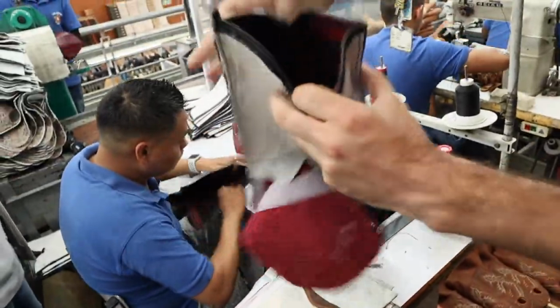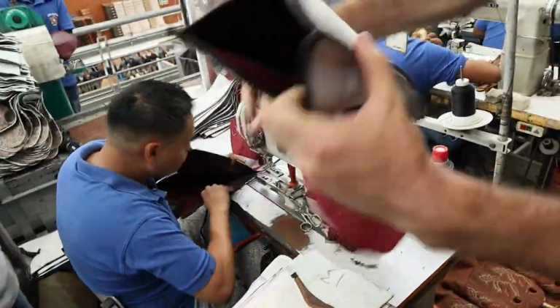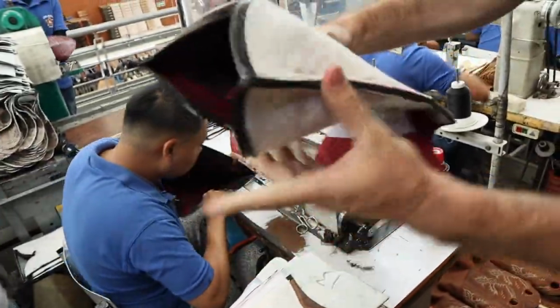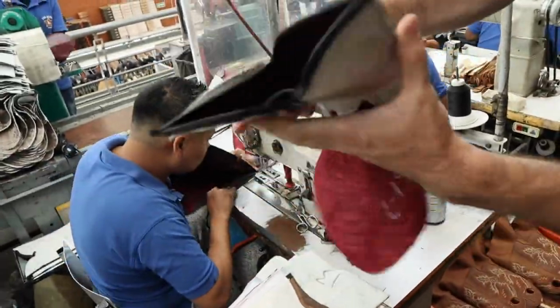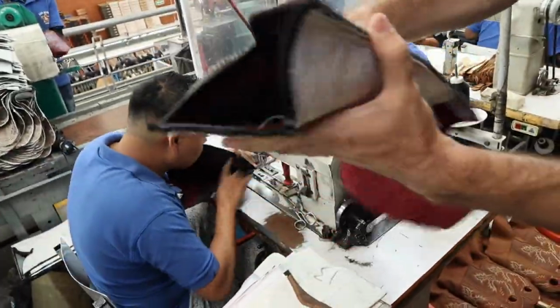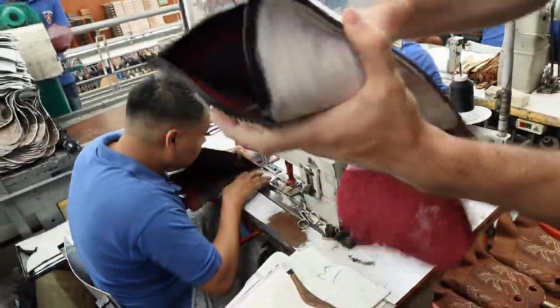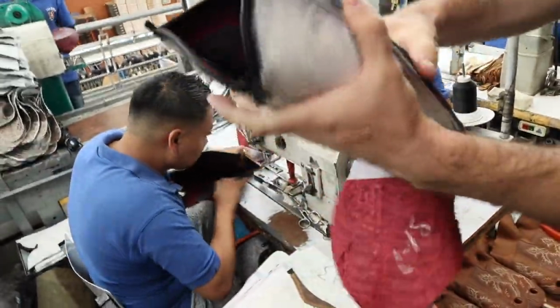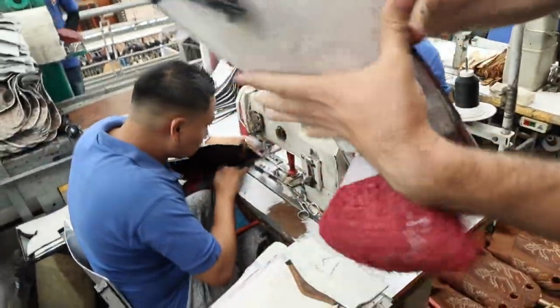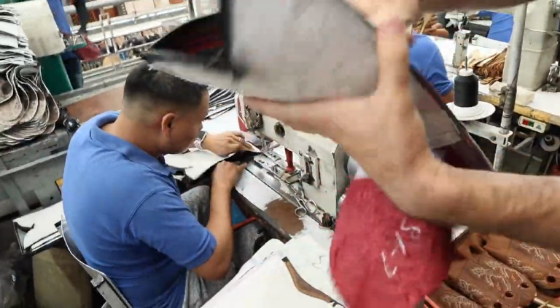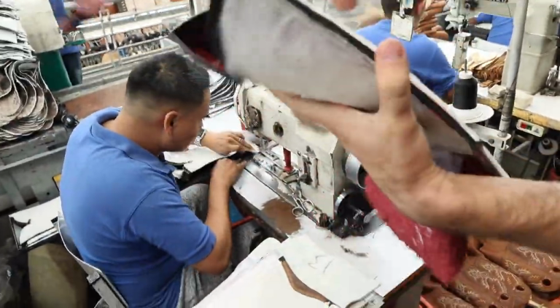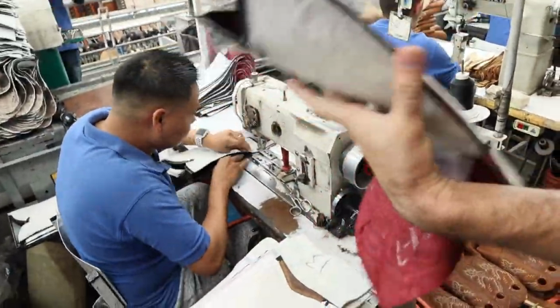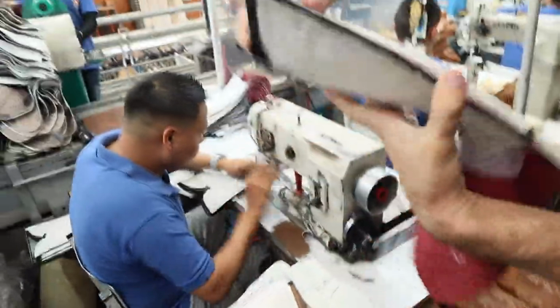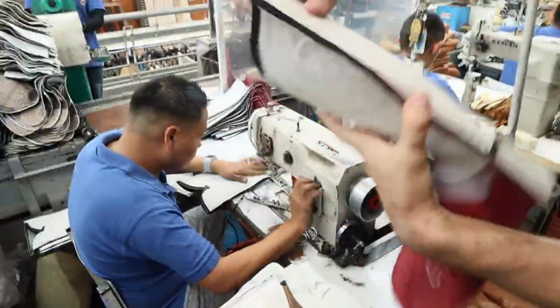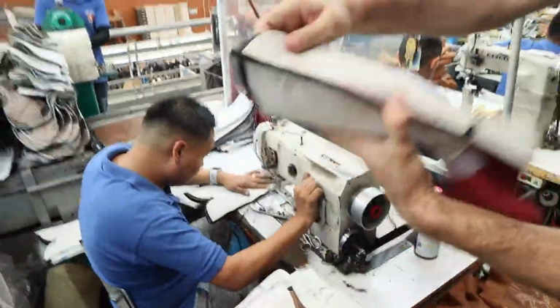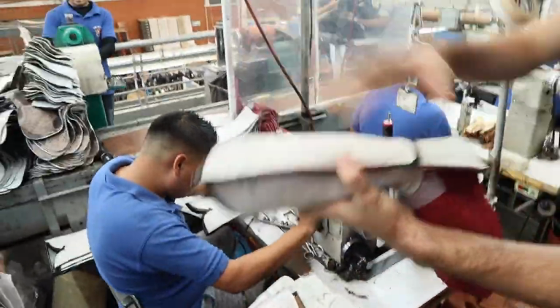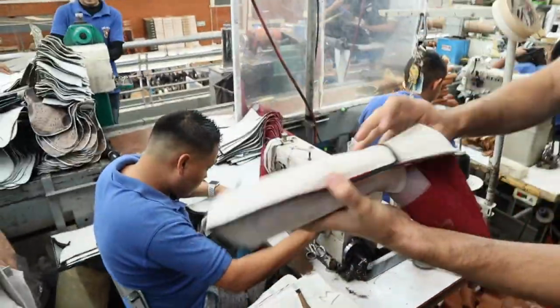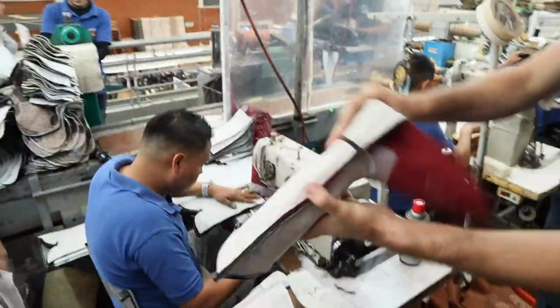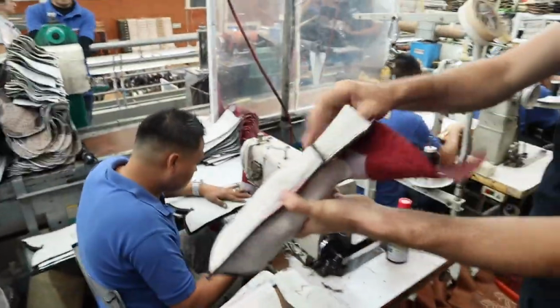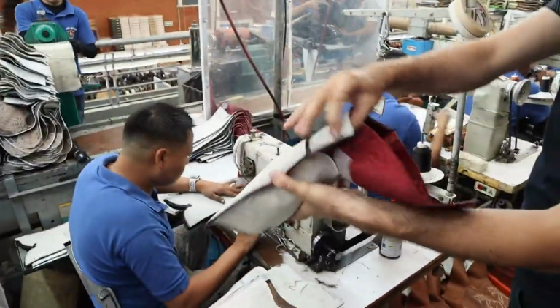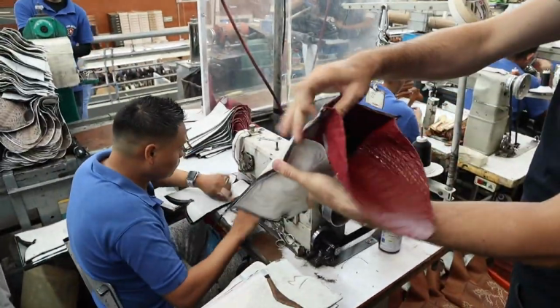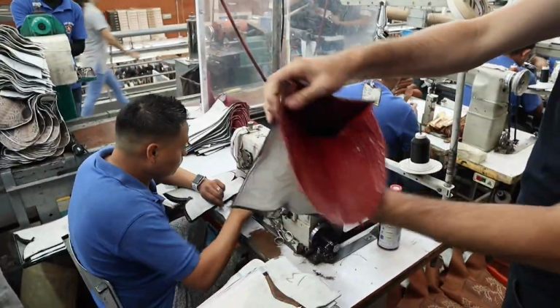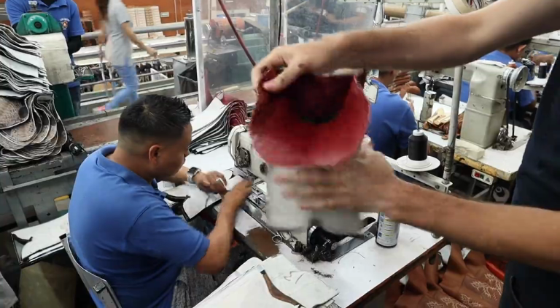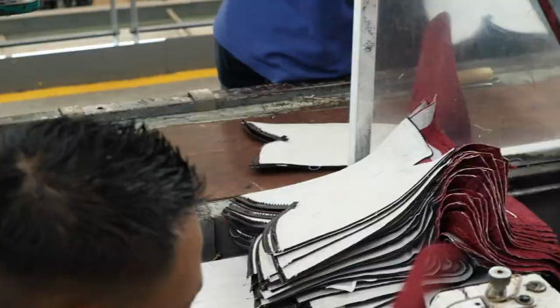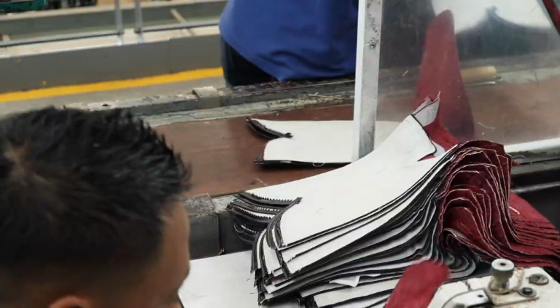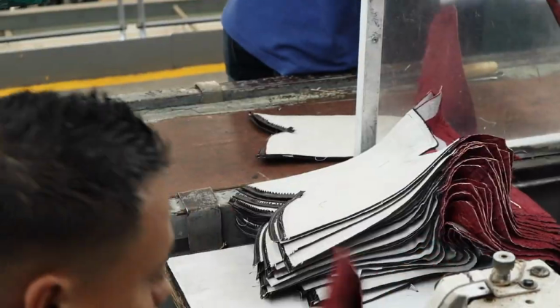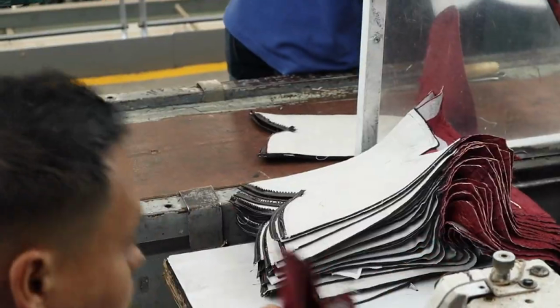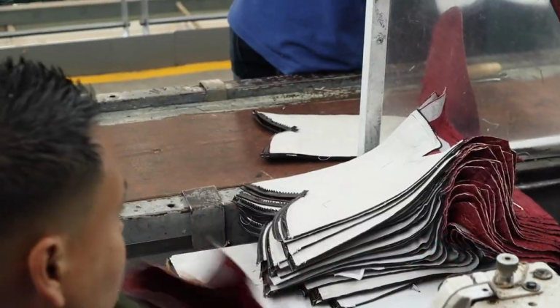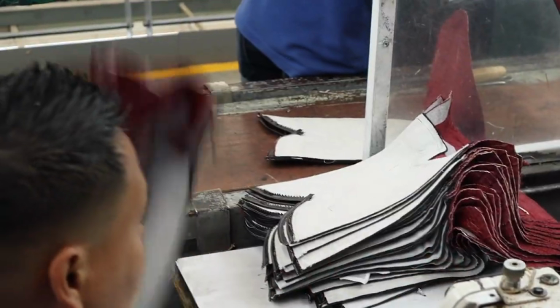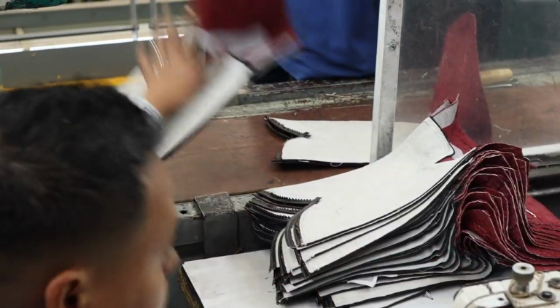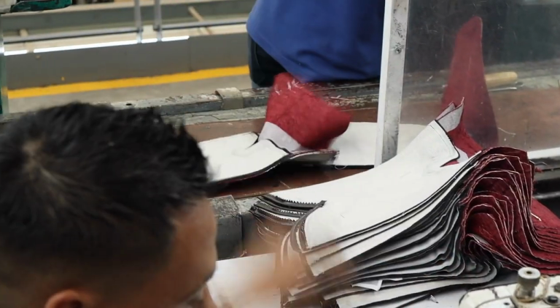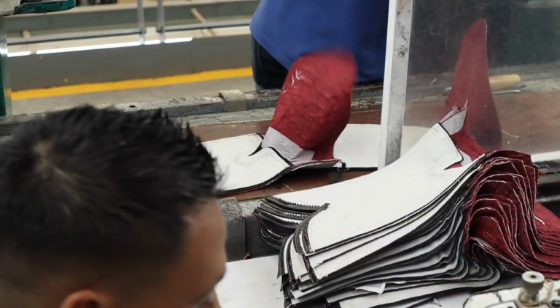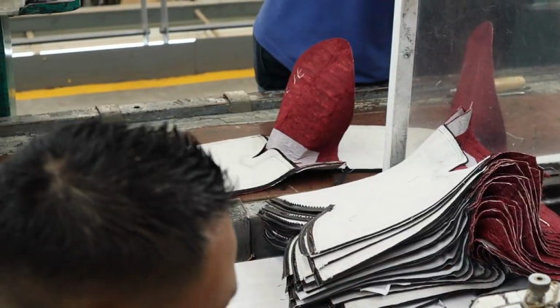So this is basically where they put it together — the sides and the vamp. Now we're going to see how they work with it over there.